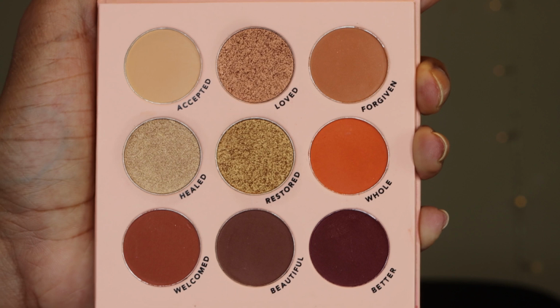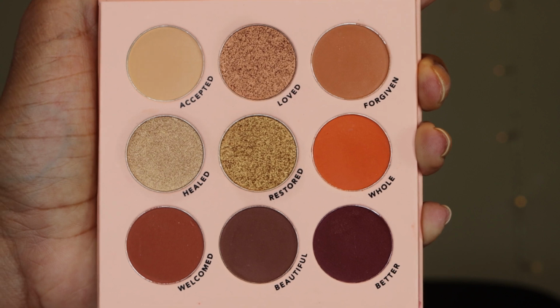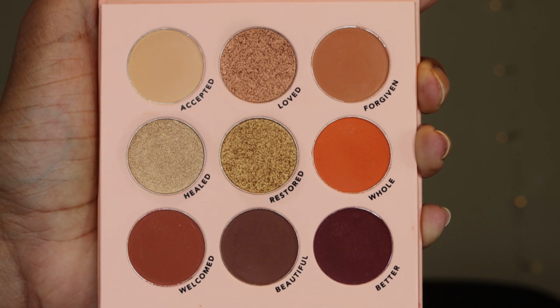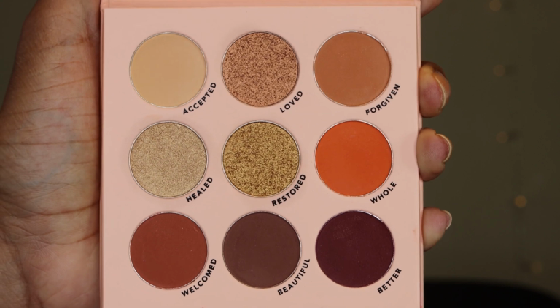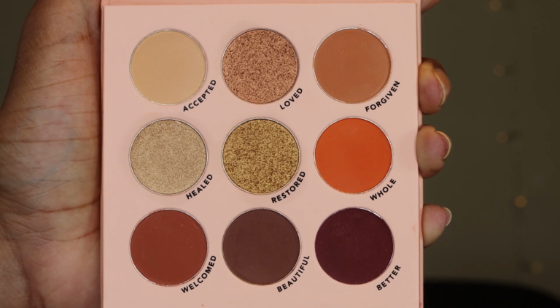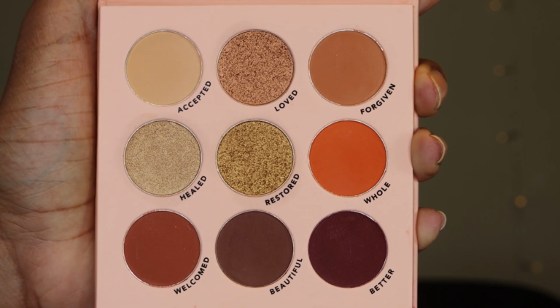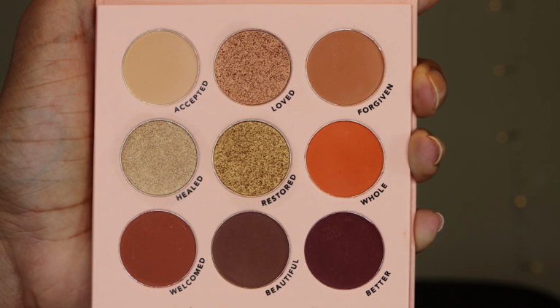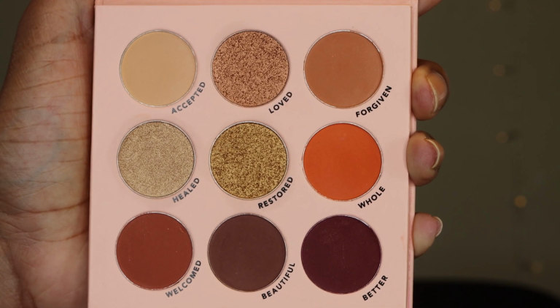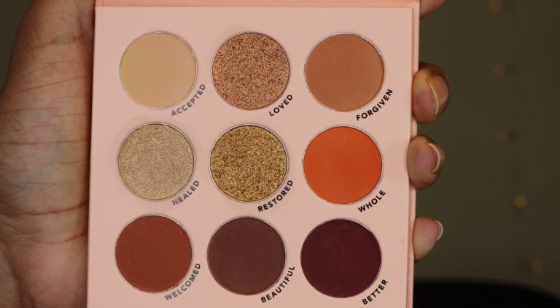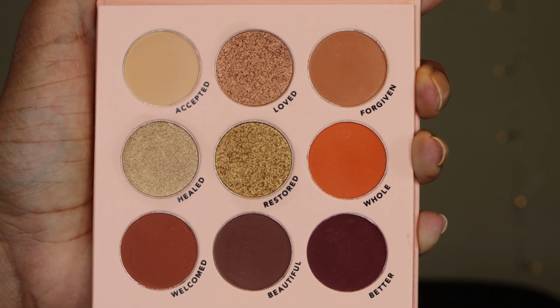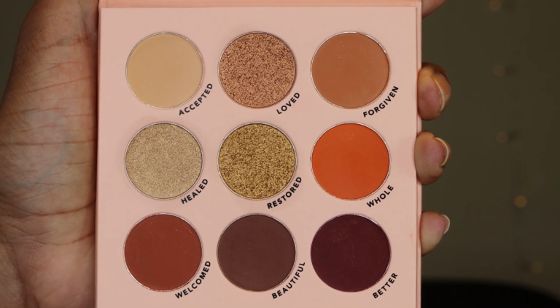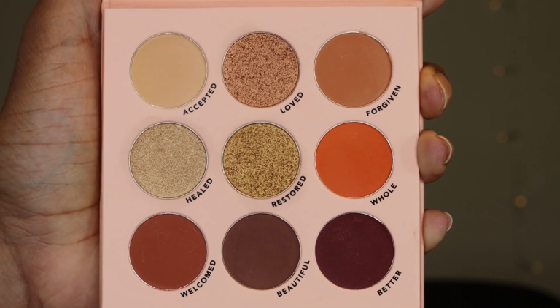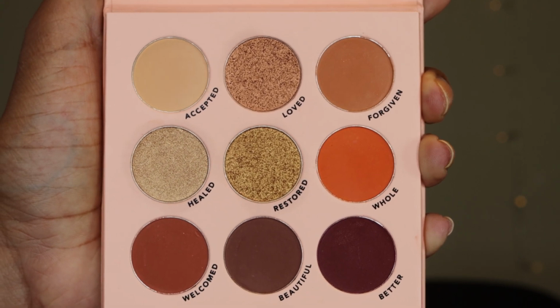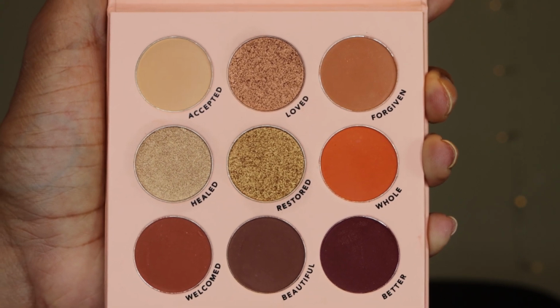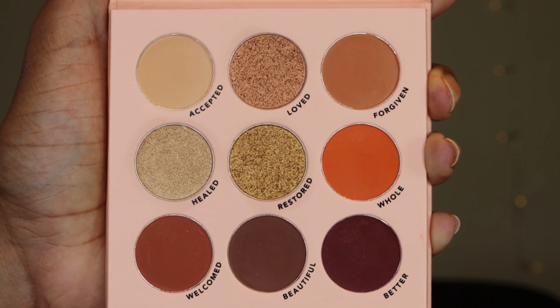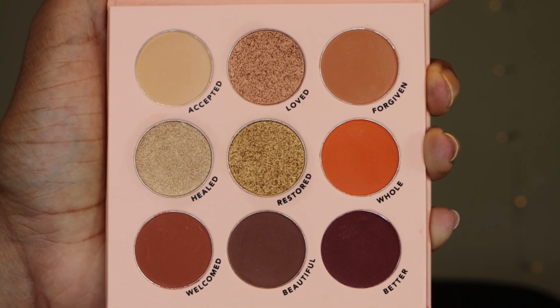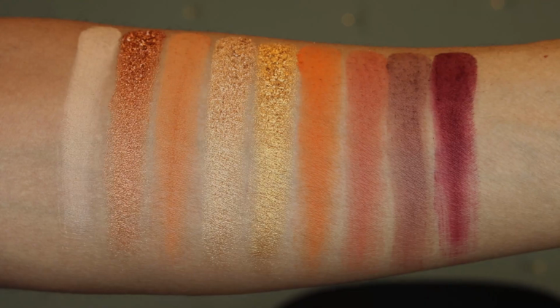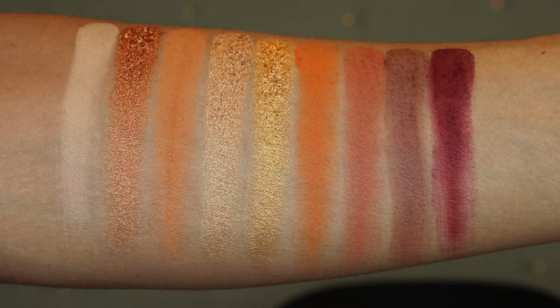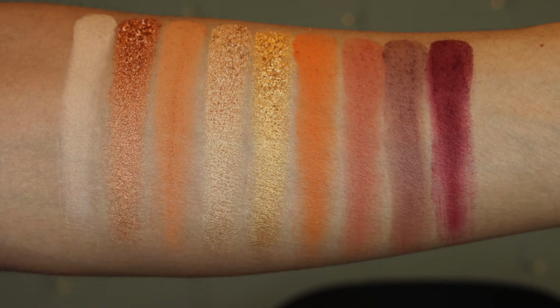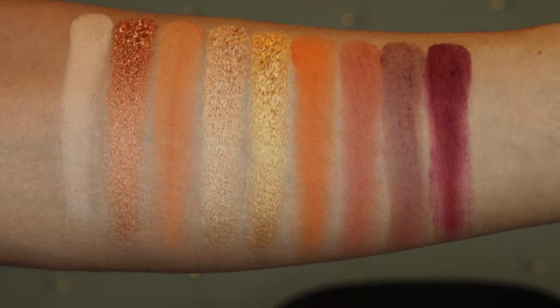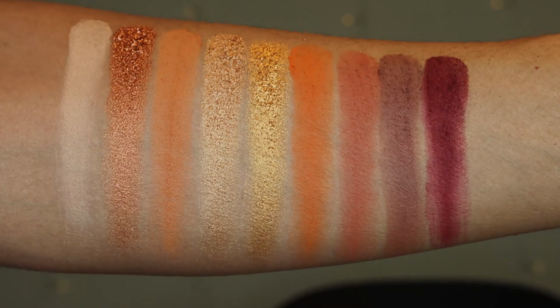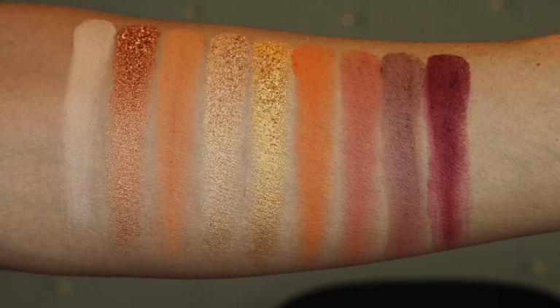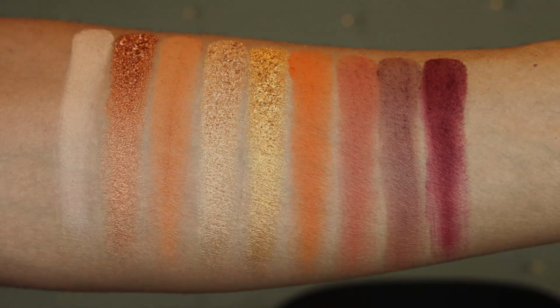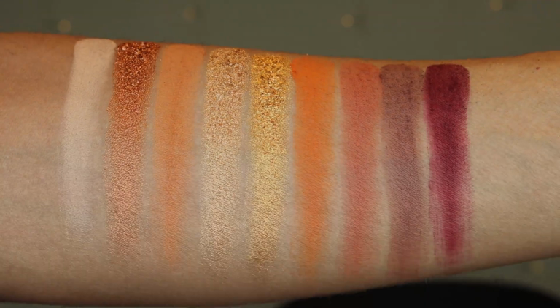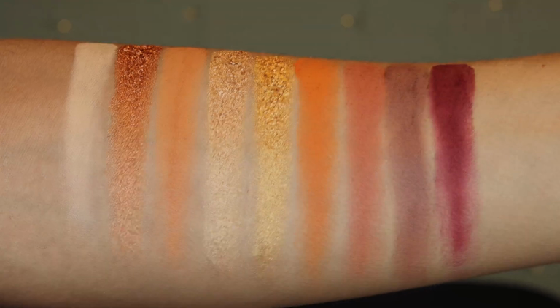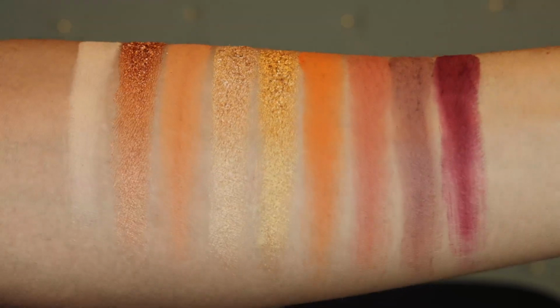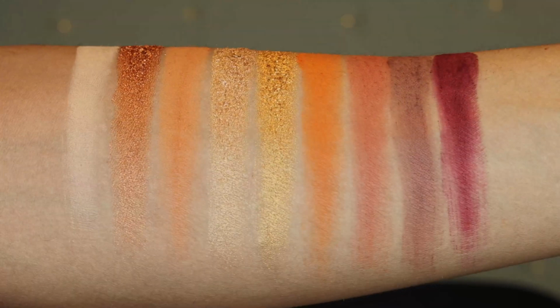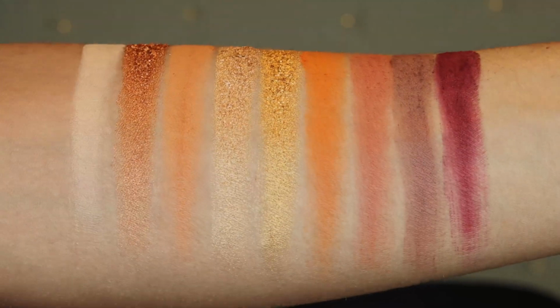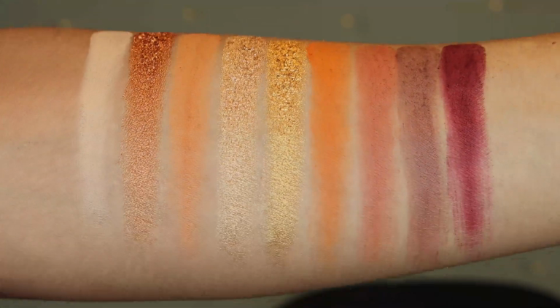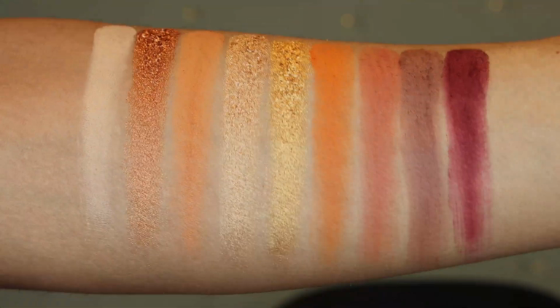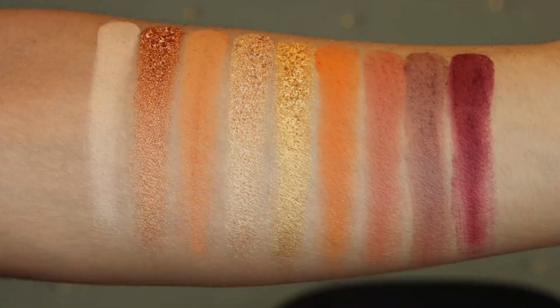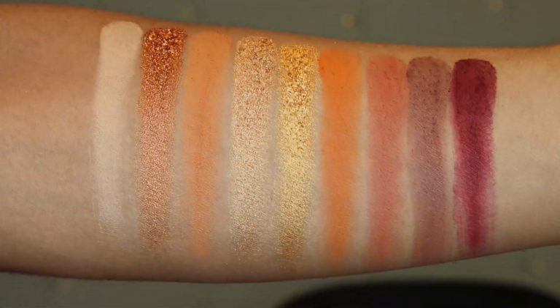On the inside there is a mirror, but right underneath the mirror it says 'You are...' with dot dot dot, because you can finish that sentence with any of these nine shades, and they are all inspirational words. You have words like accepted, loved, forgiven. I'm going to come a little closer and then we're going to get into the swatches.